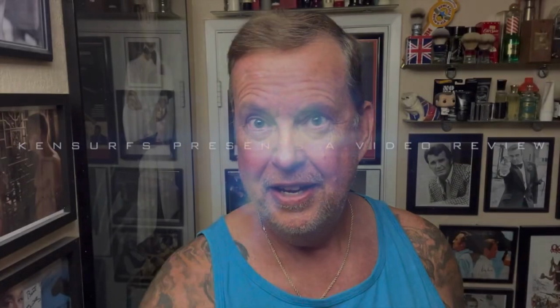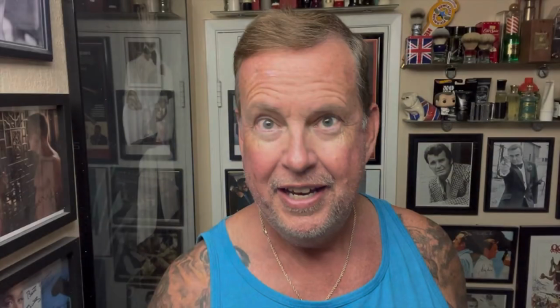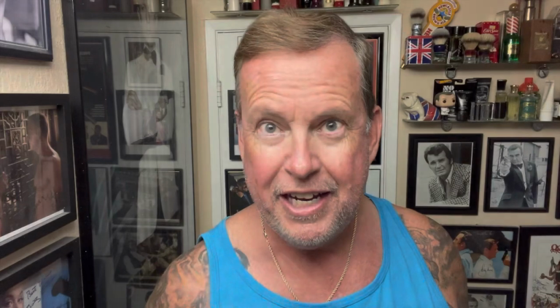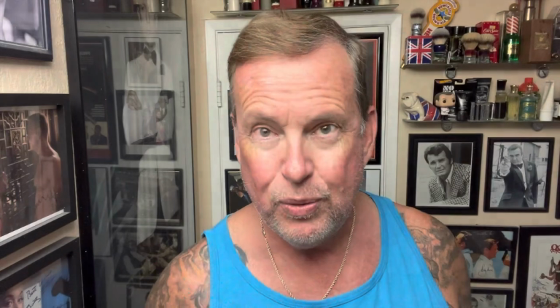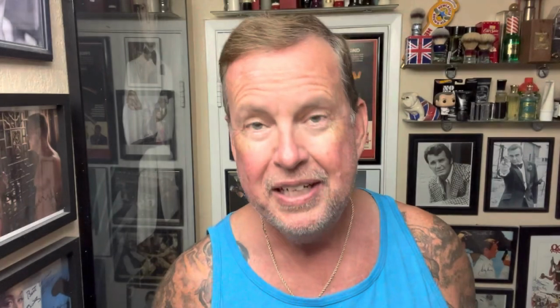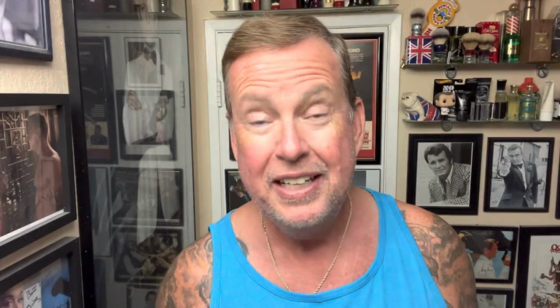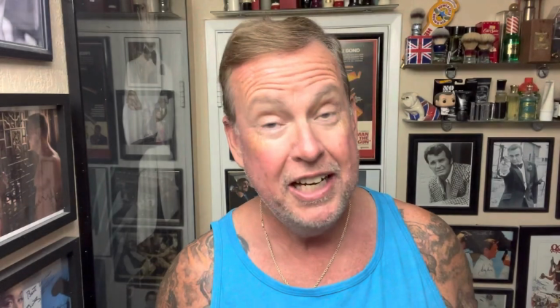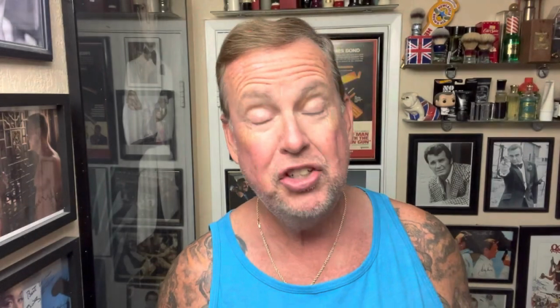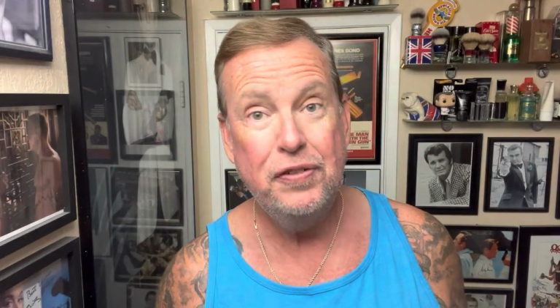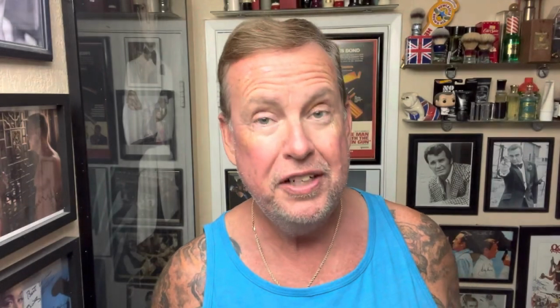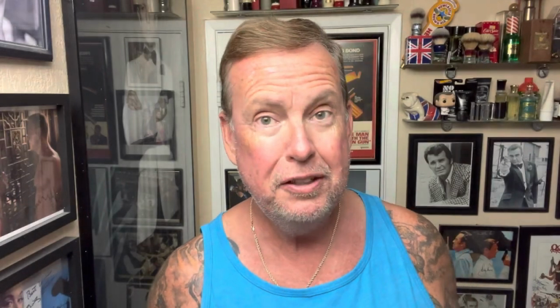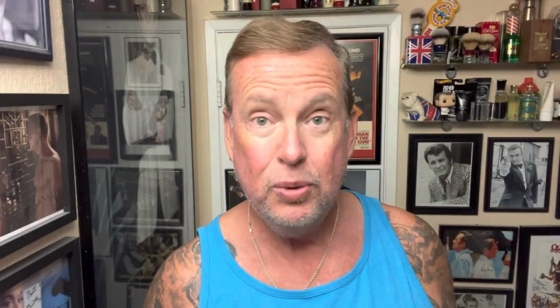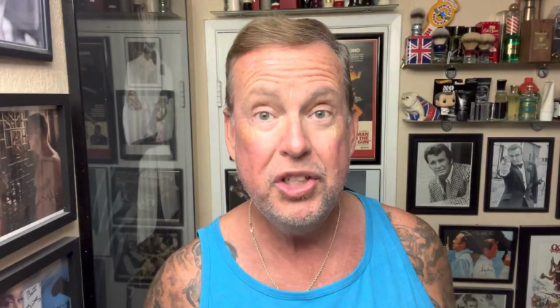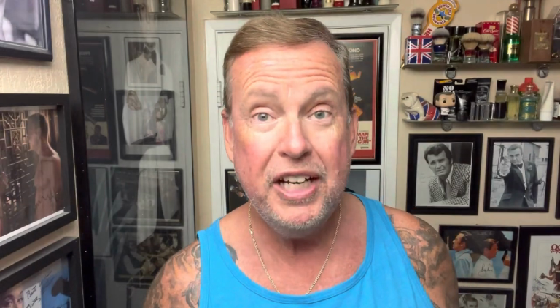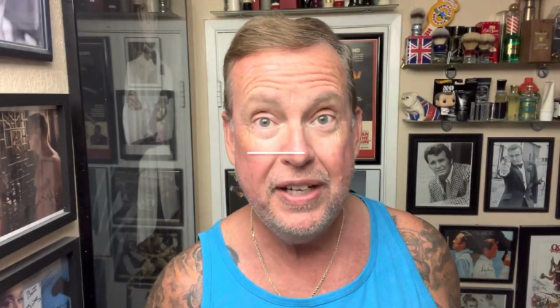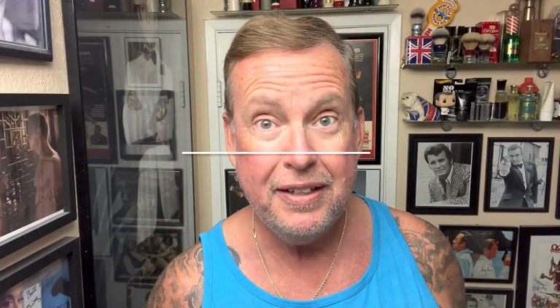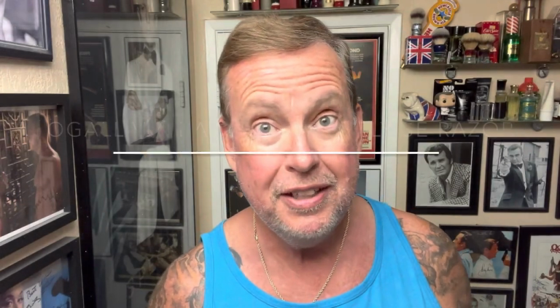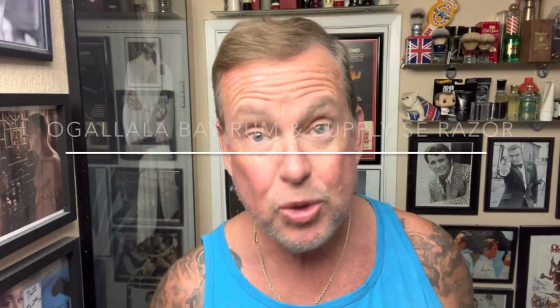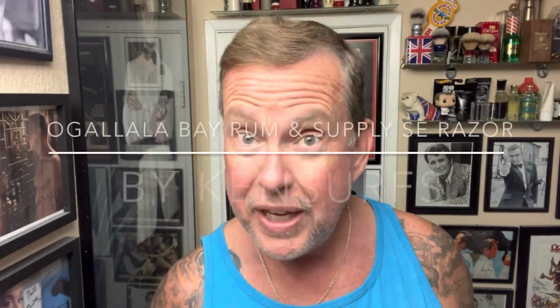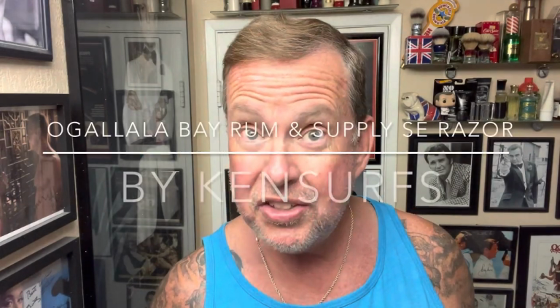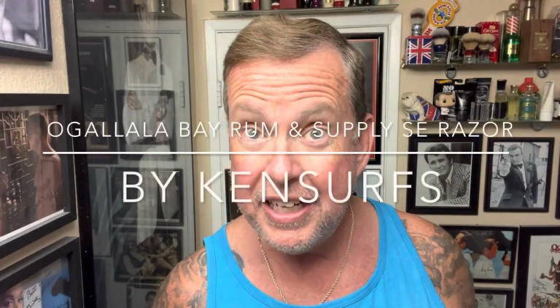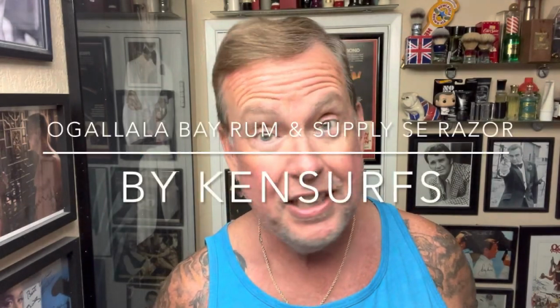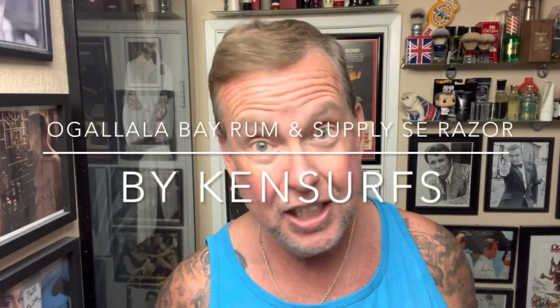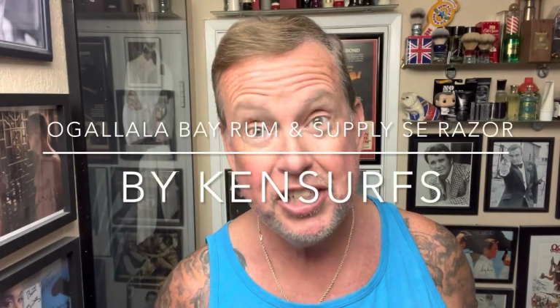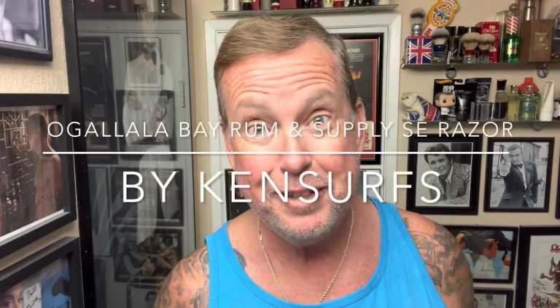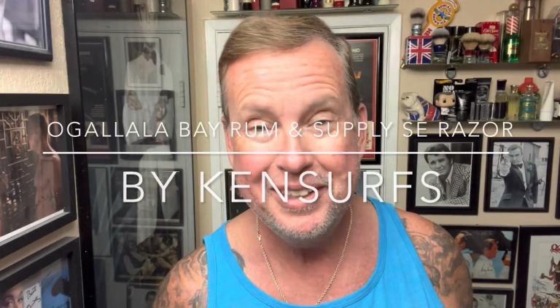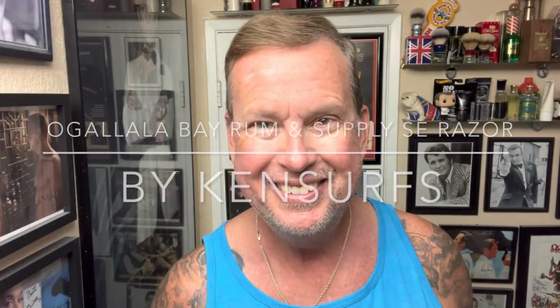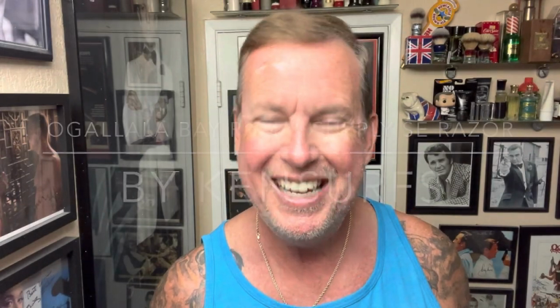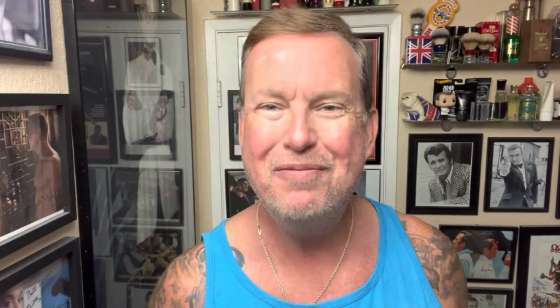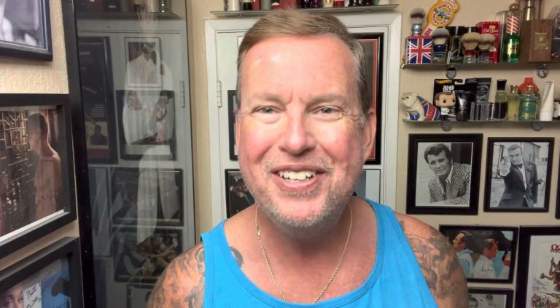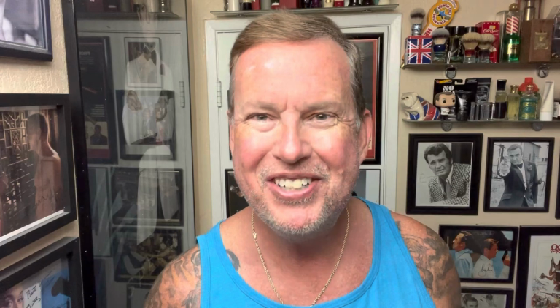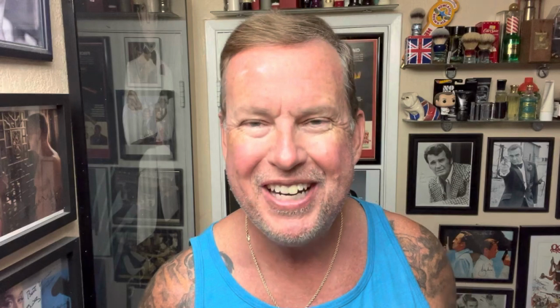Hey everyone, Ken Serfs here. We're in the Shave Den. It's Wednesday, lunchtime, time for another shave.